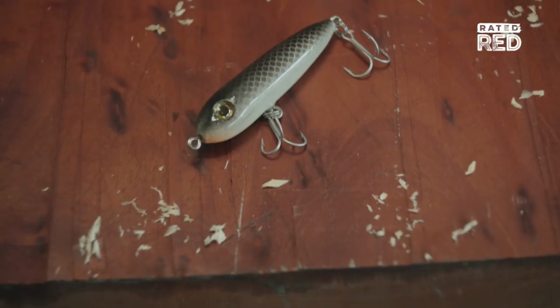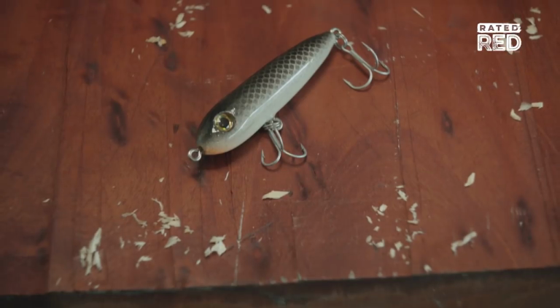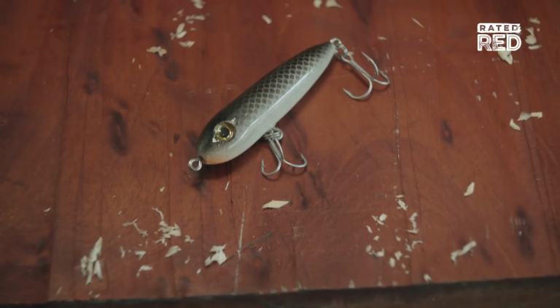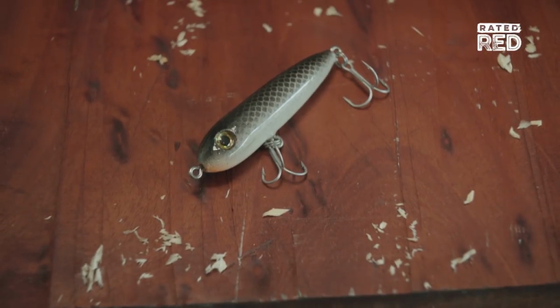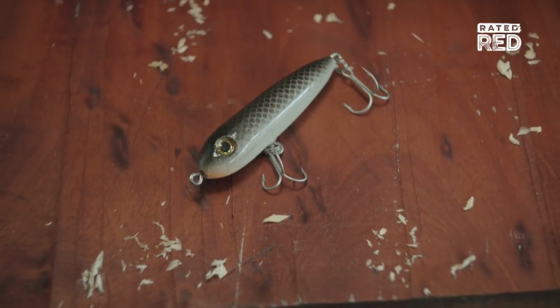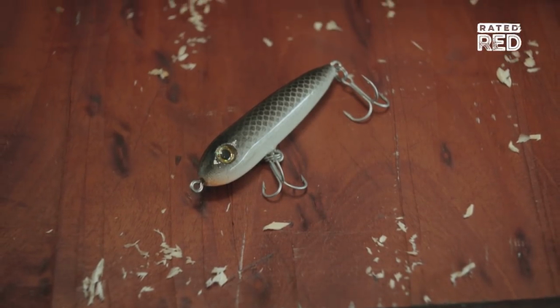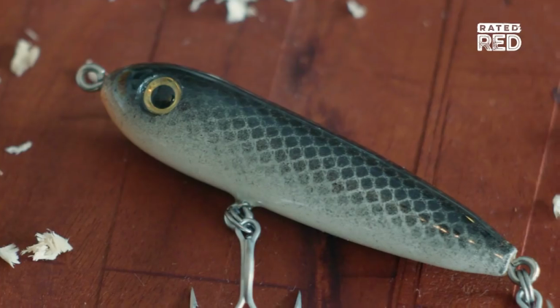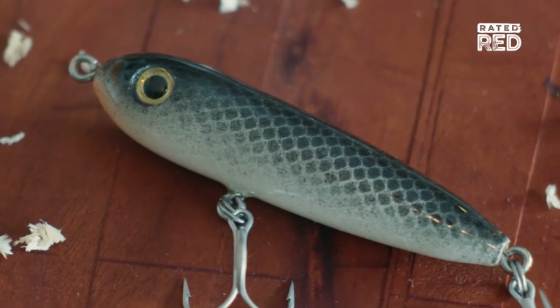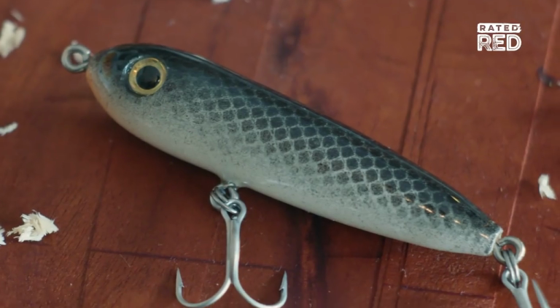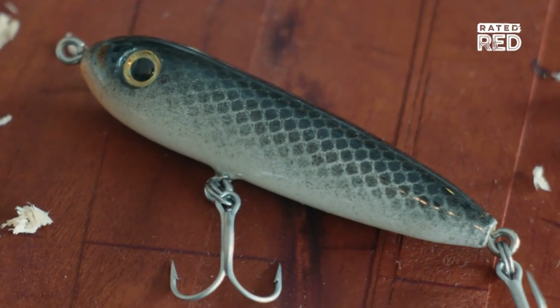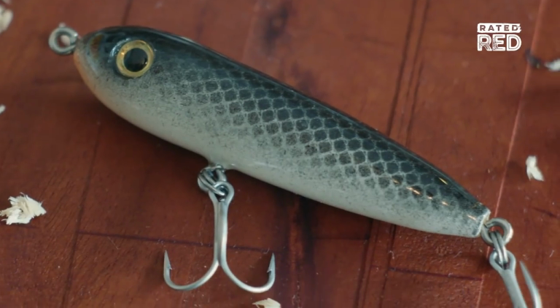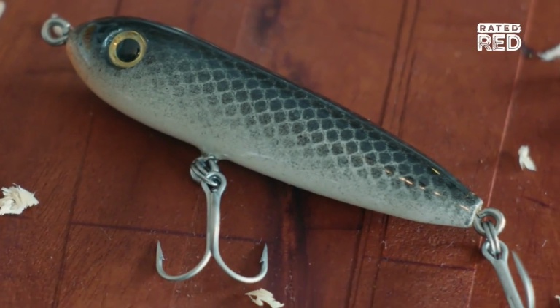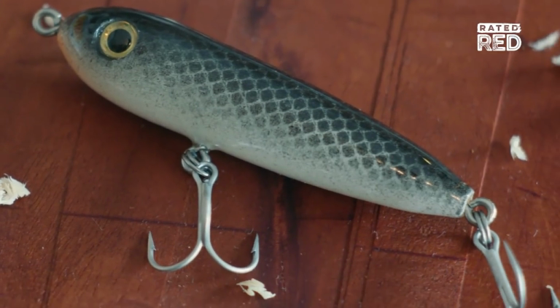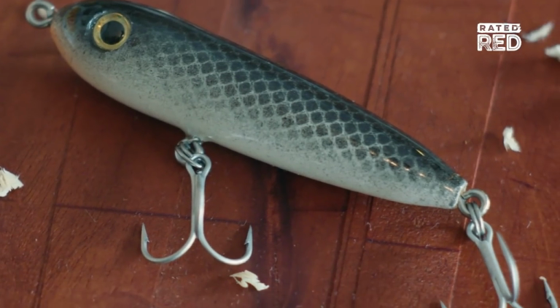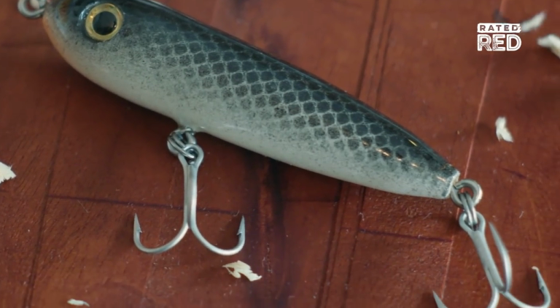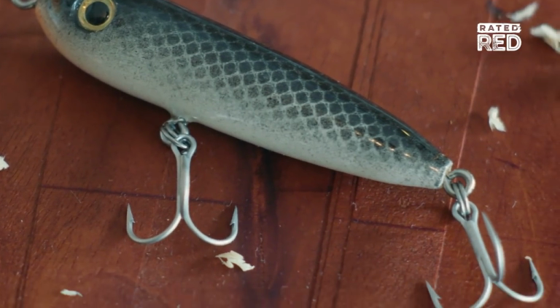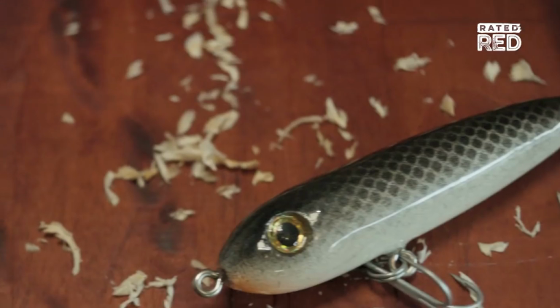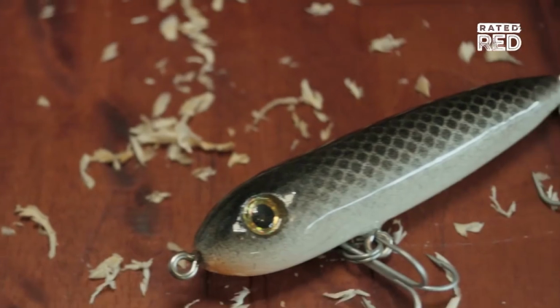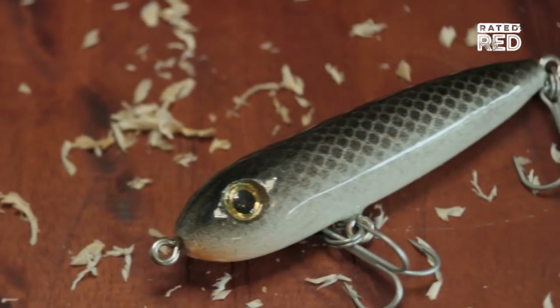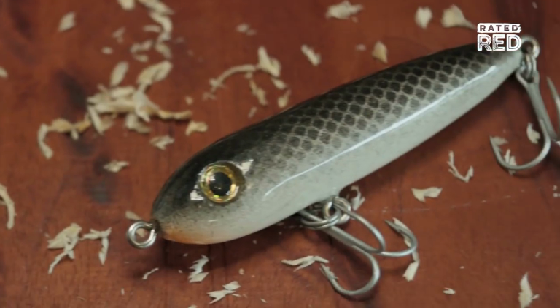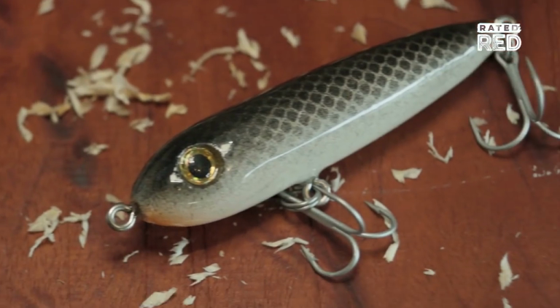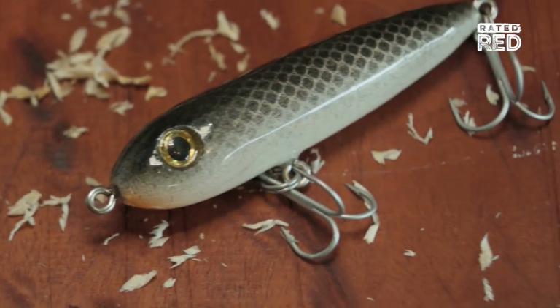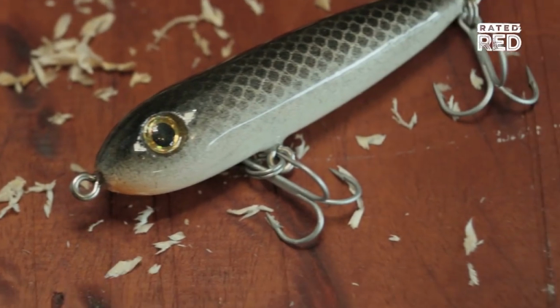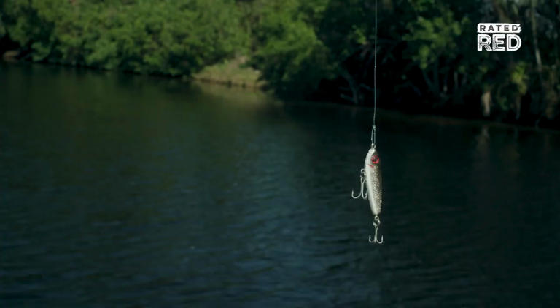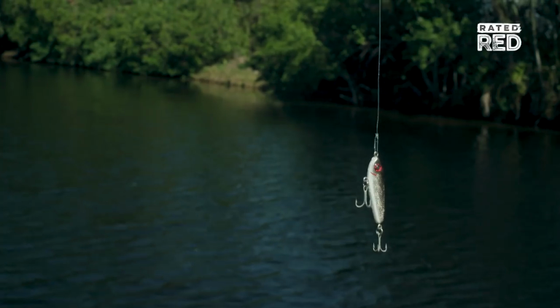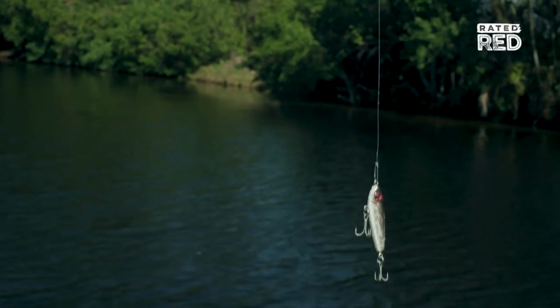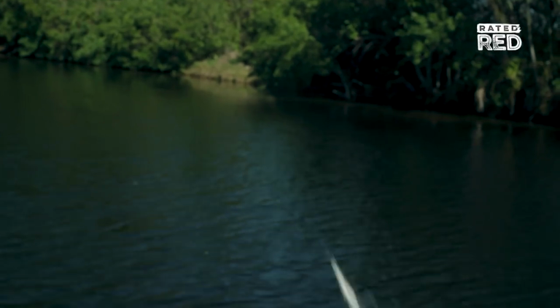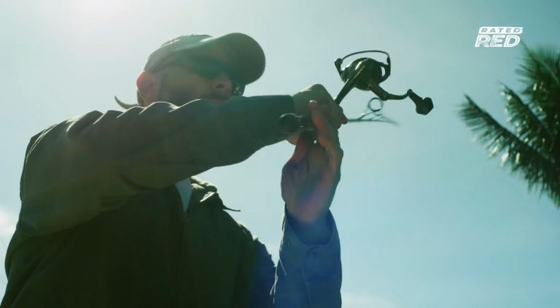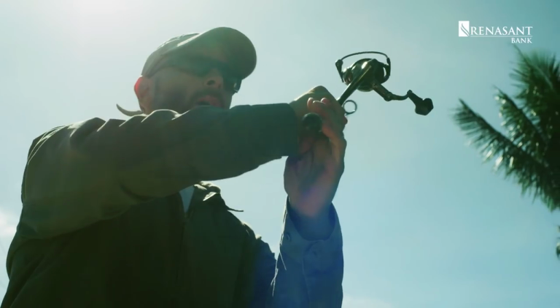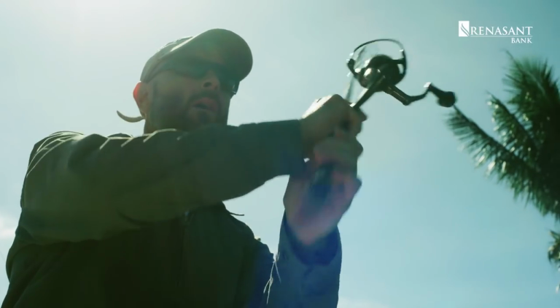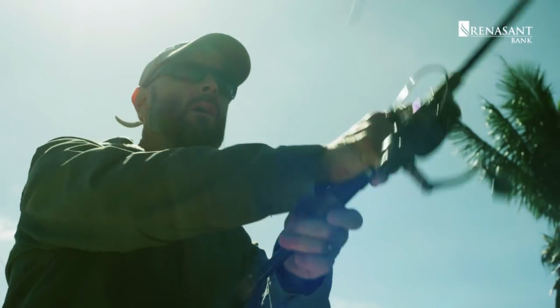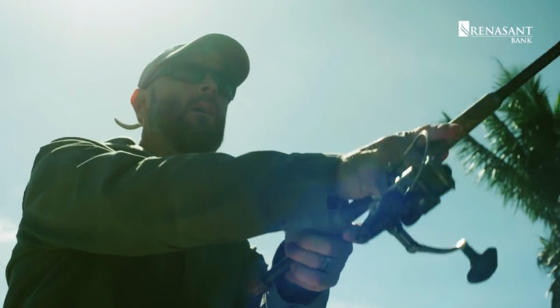They're almost like mini works of art. Some people say when they get them that they want to hang them on the wall and not ruin them by fishing.